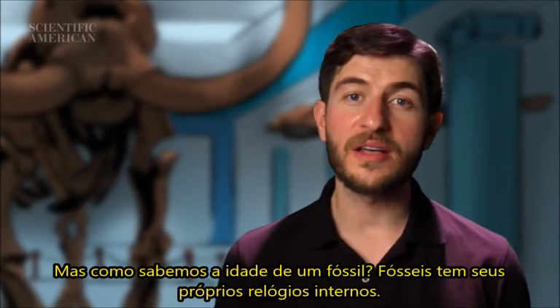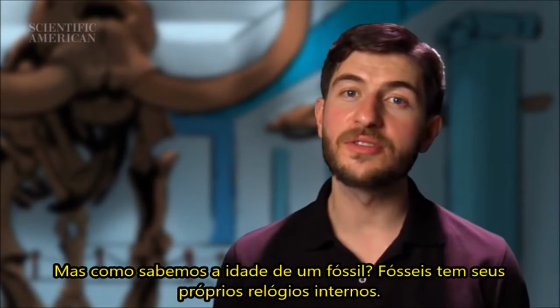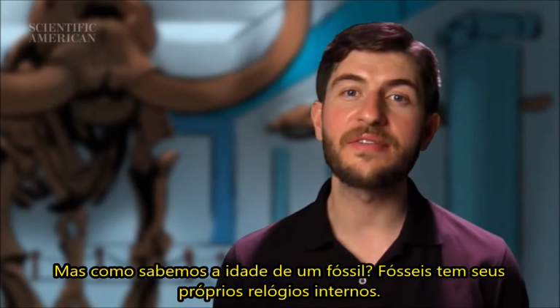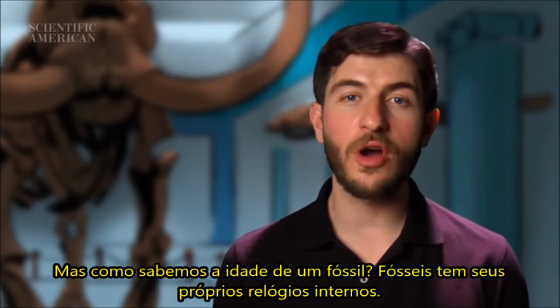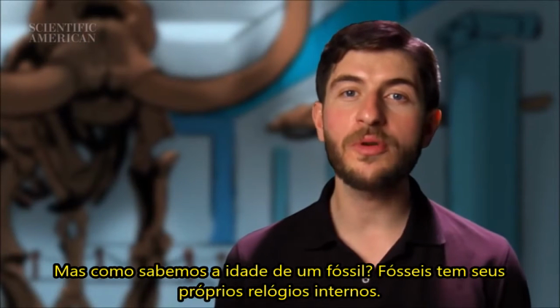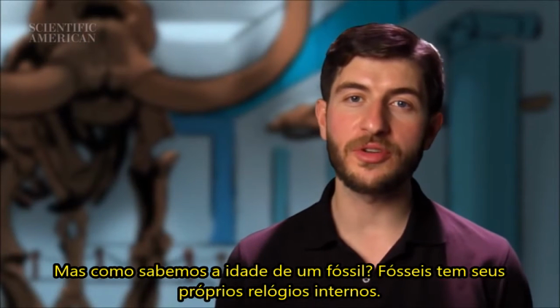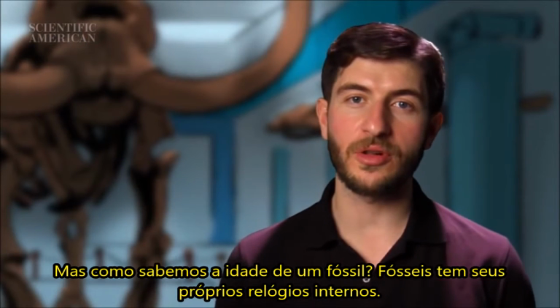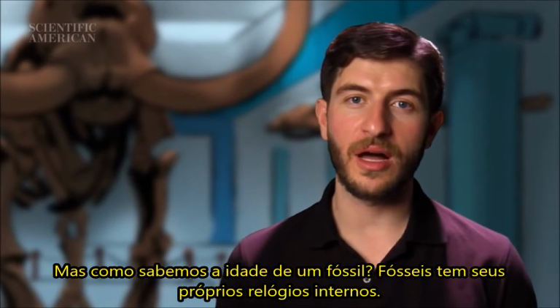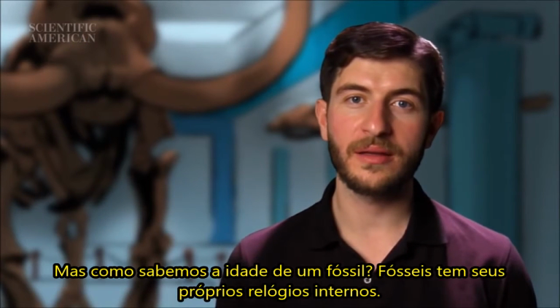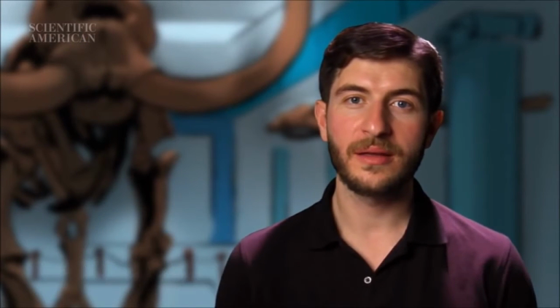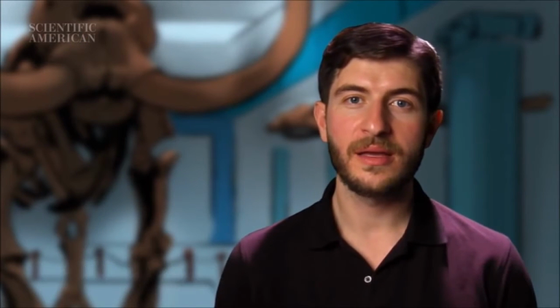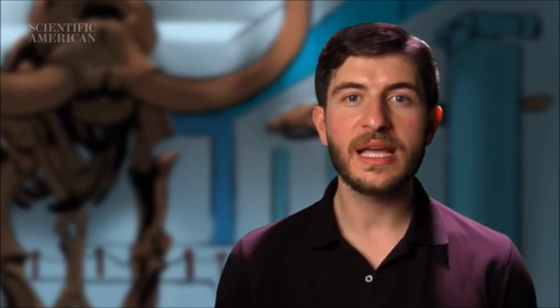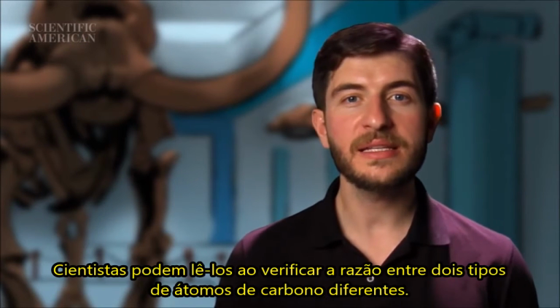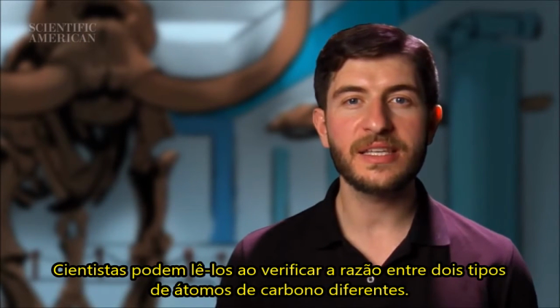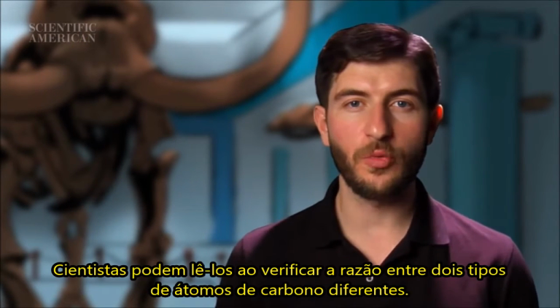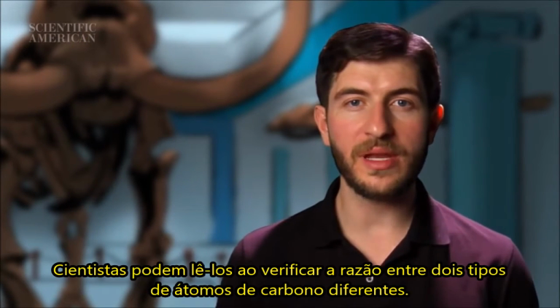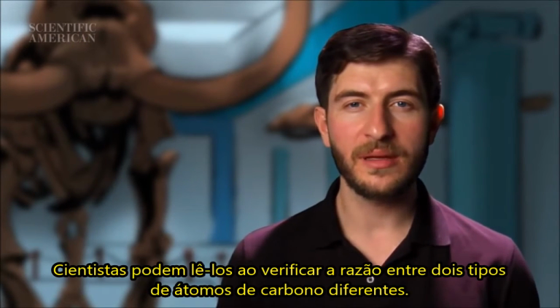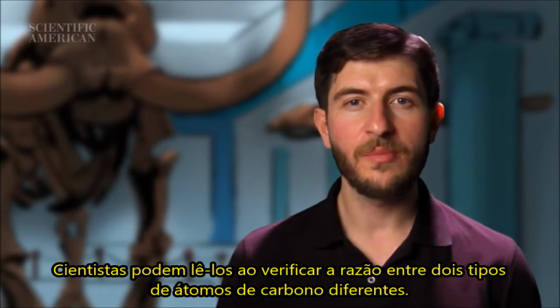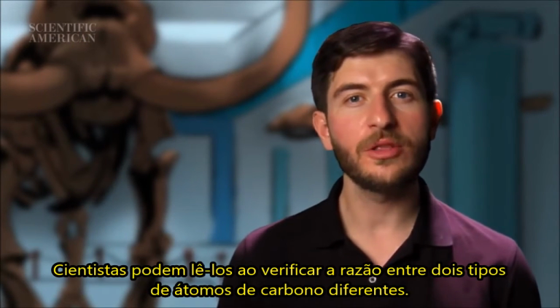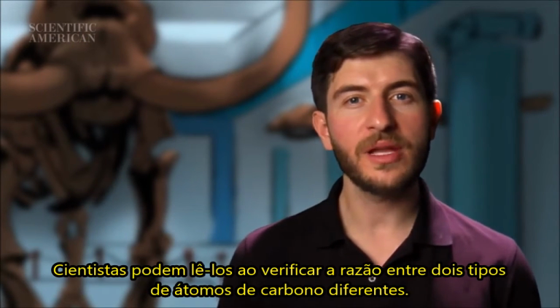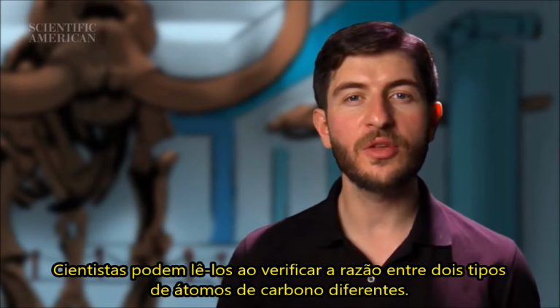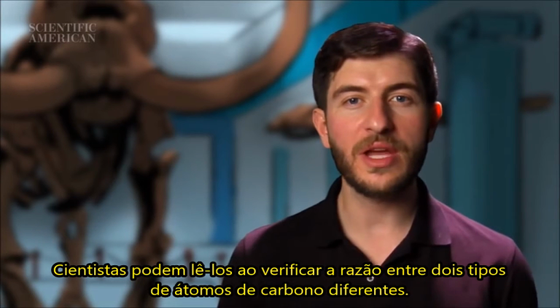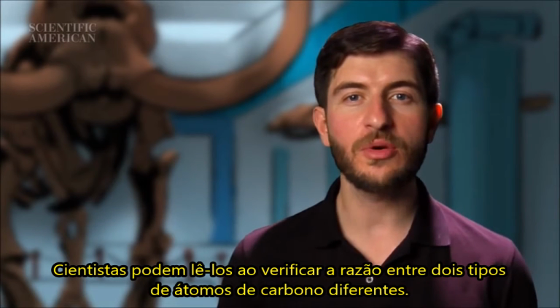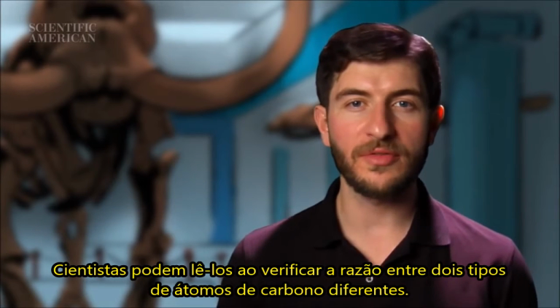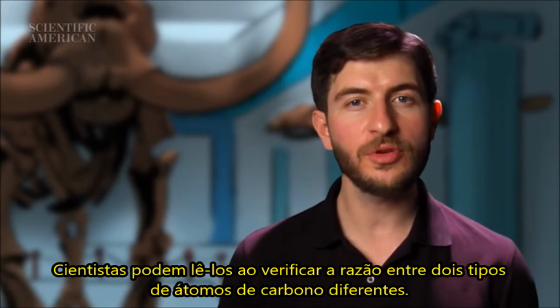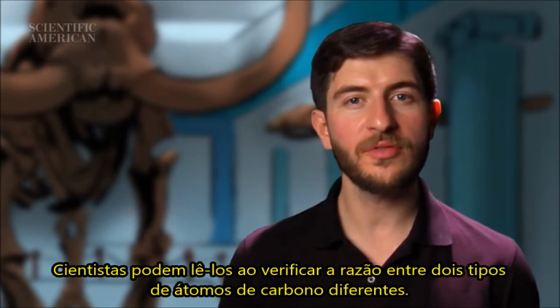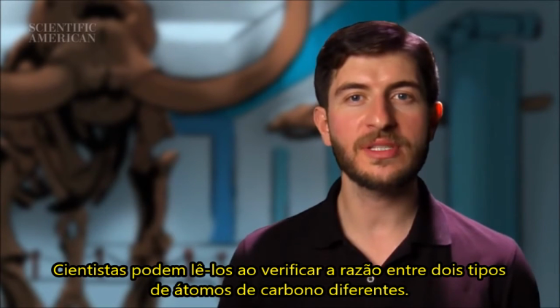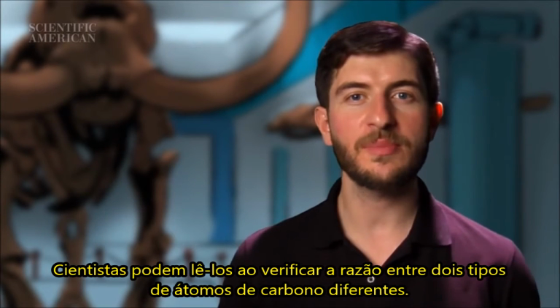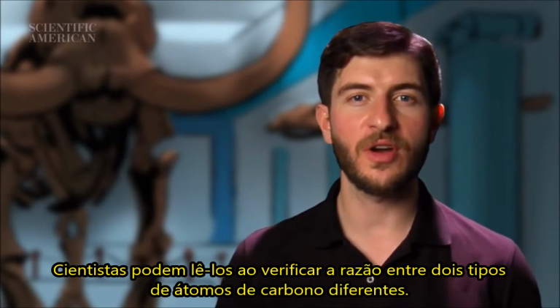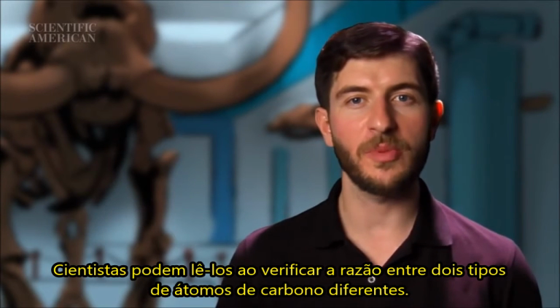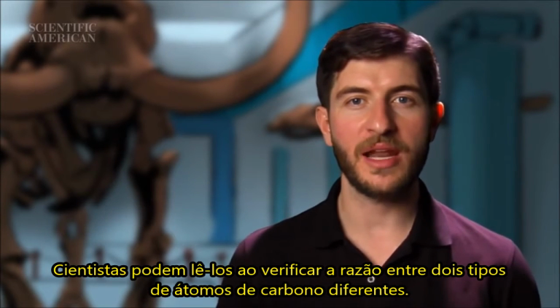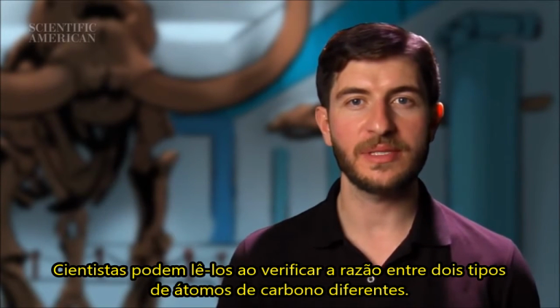Fossils have their own internal clock. Scientists can read it by looking at the ratio of two different types of carbon atoms.